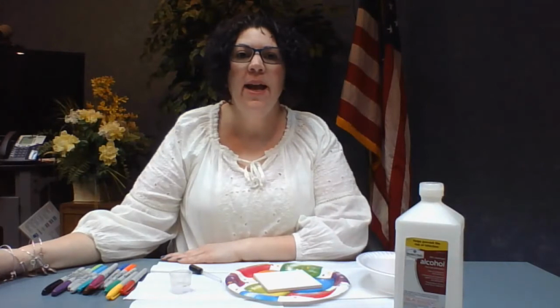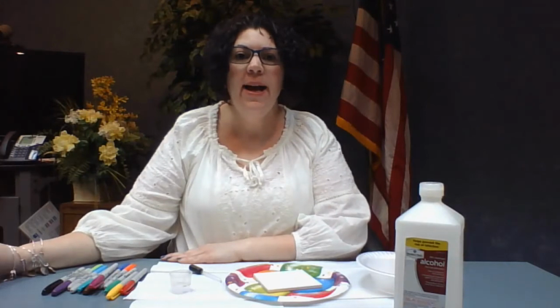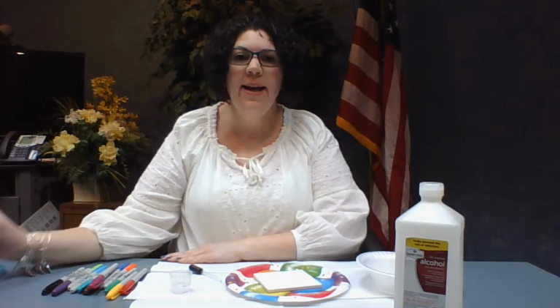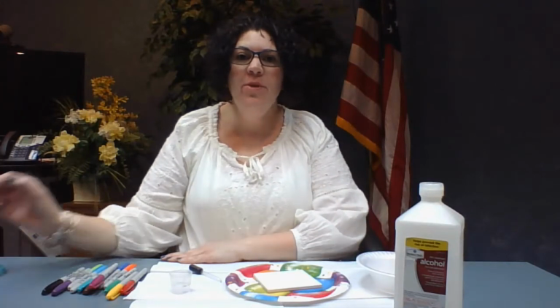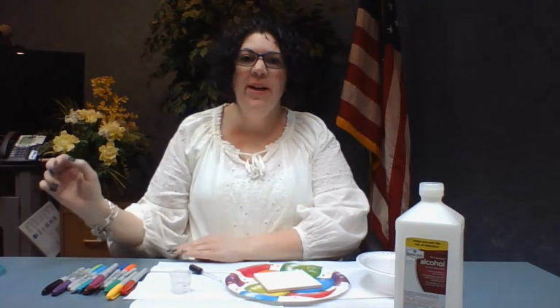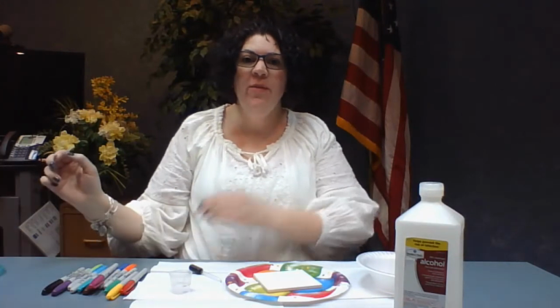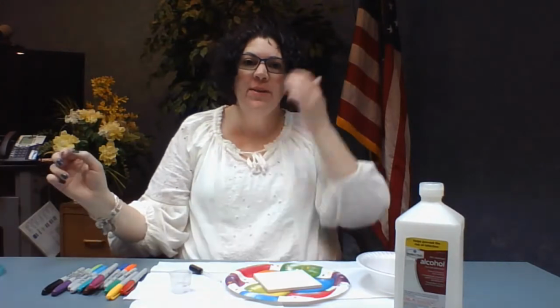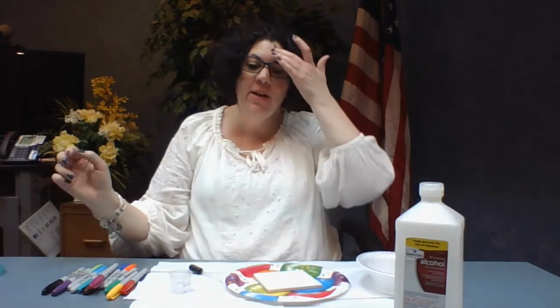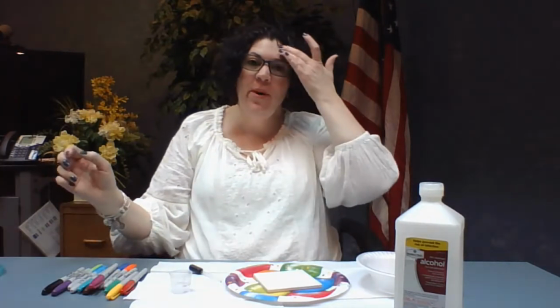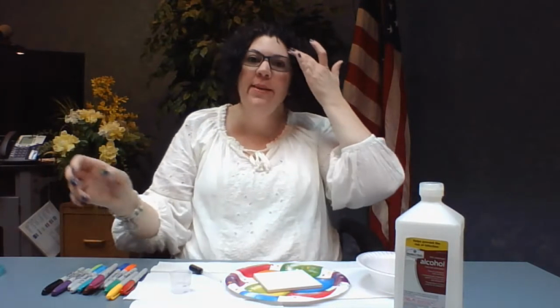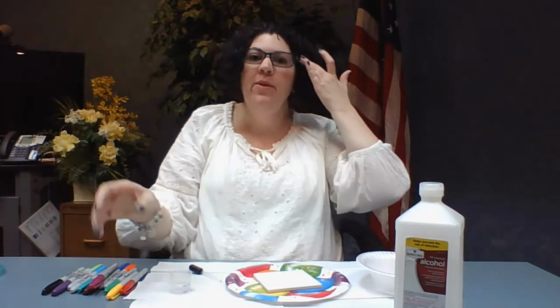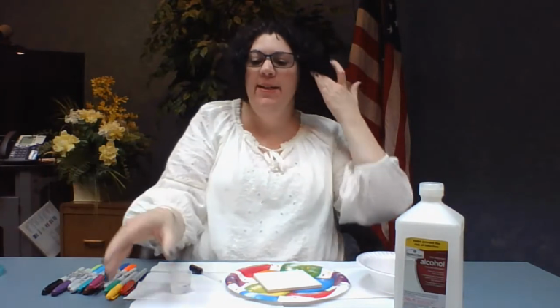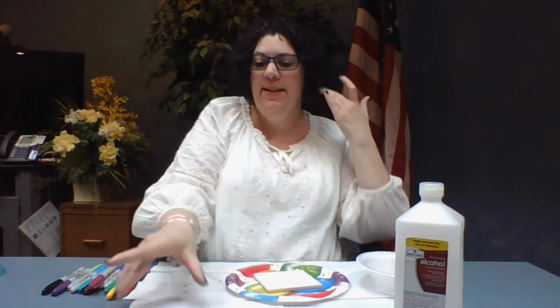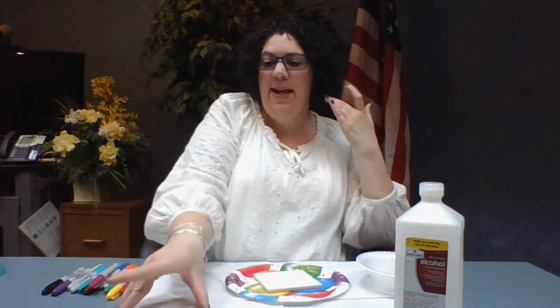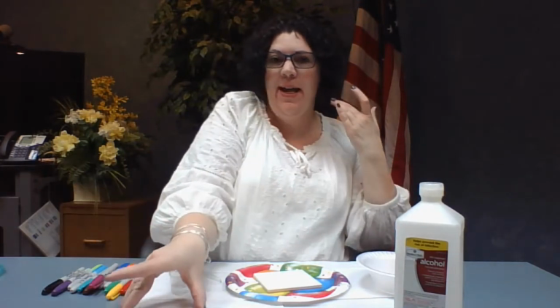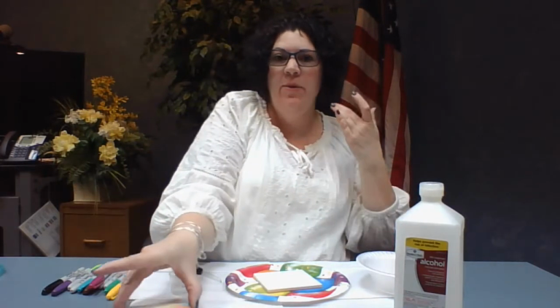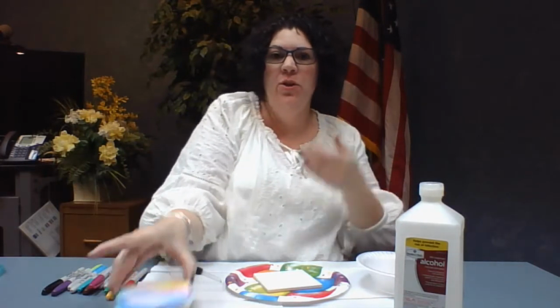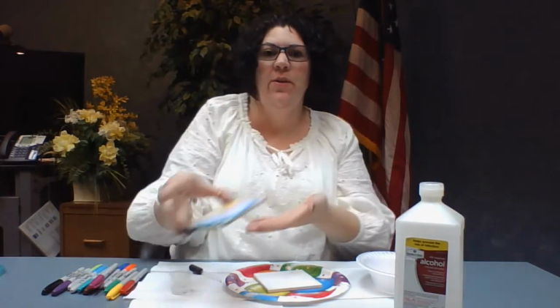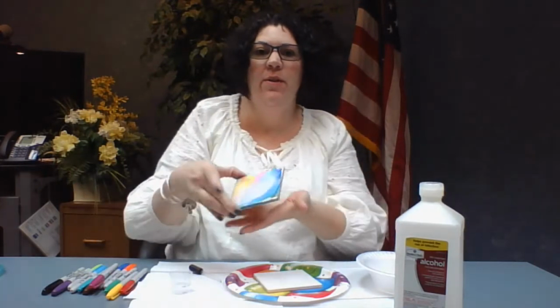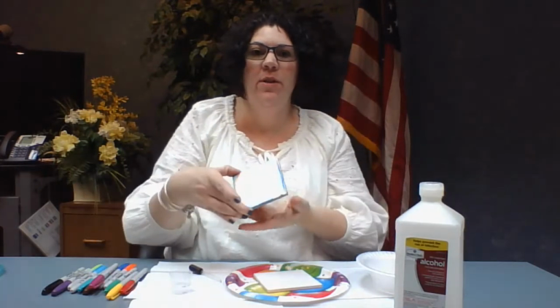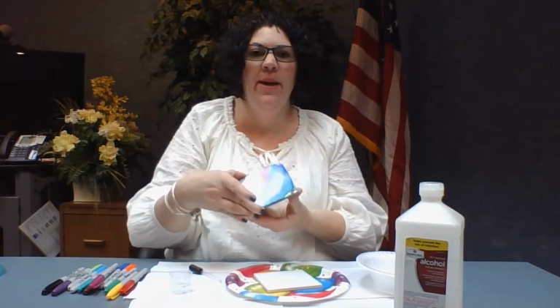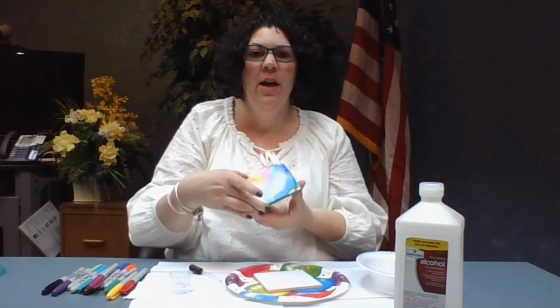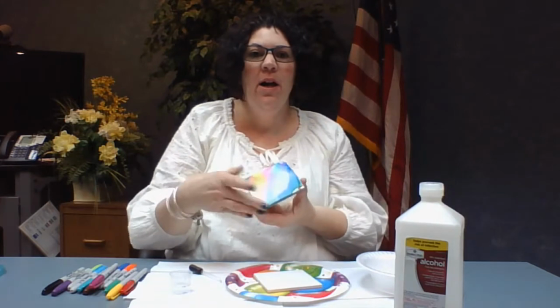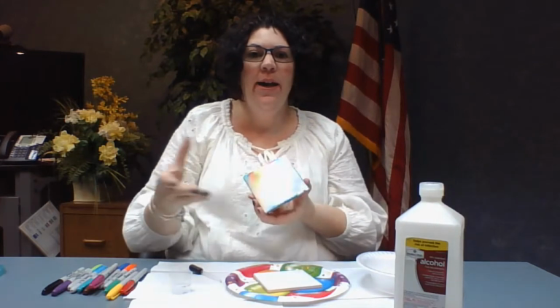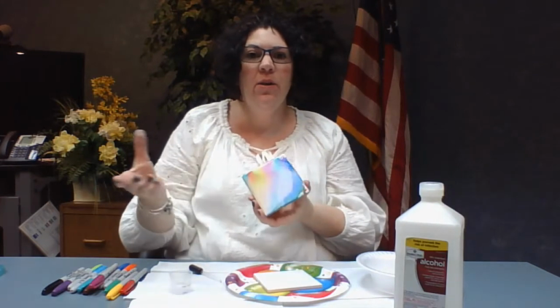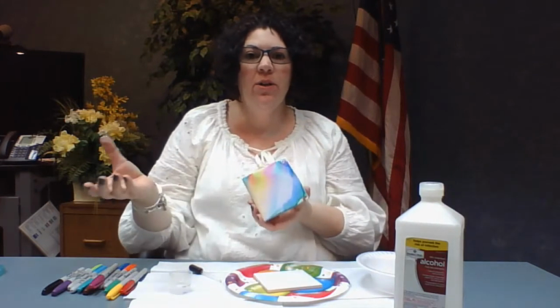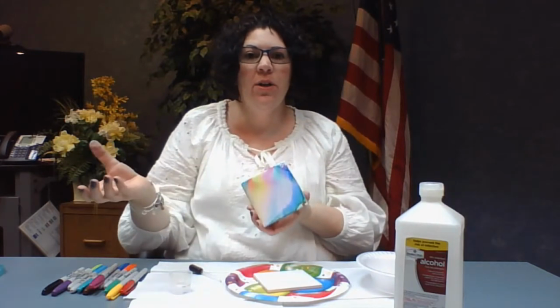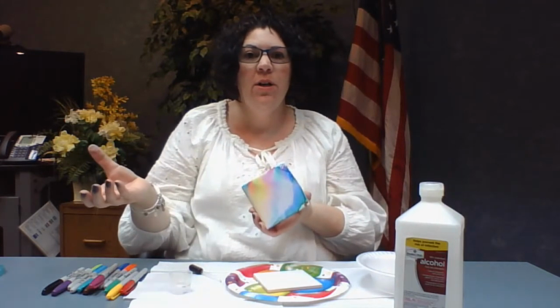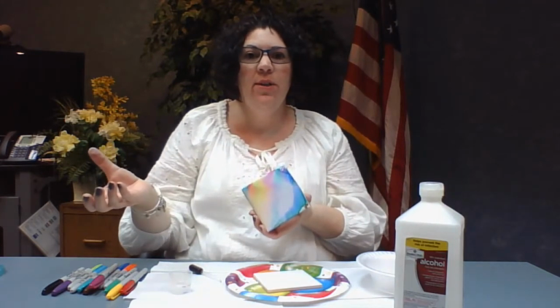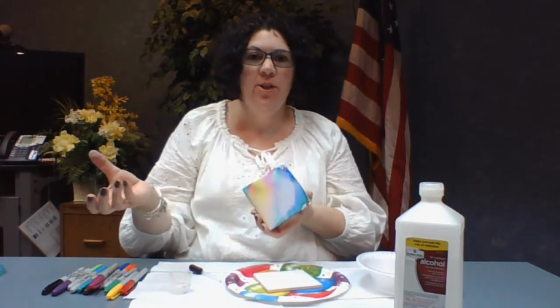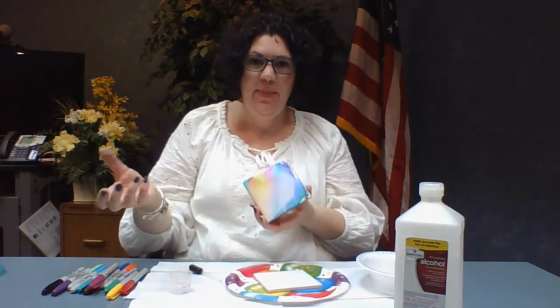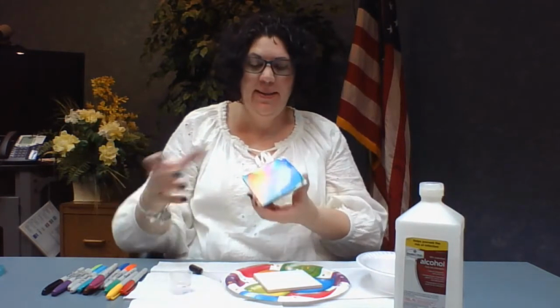Hi, I'm Jill Baker from Harrison Township Public Library and today I'm going to show you how to make a coaster using Sharpies.